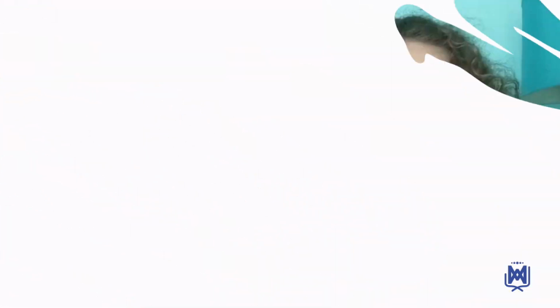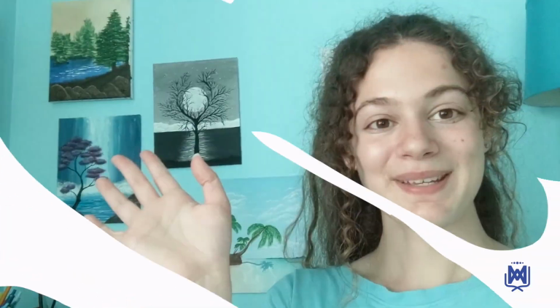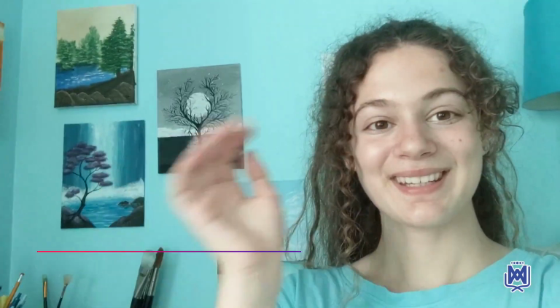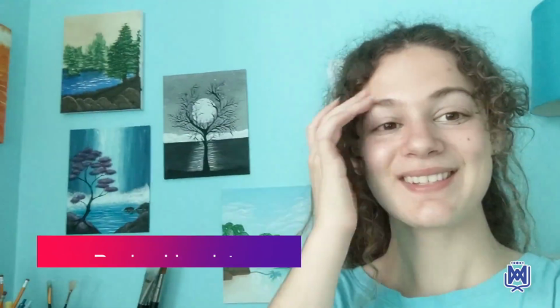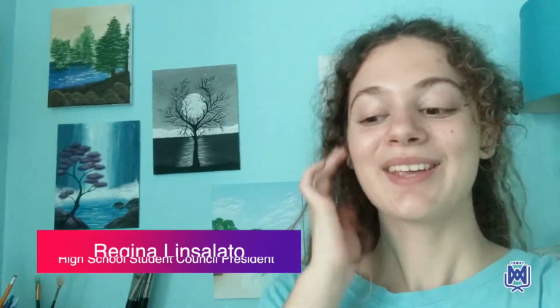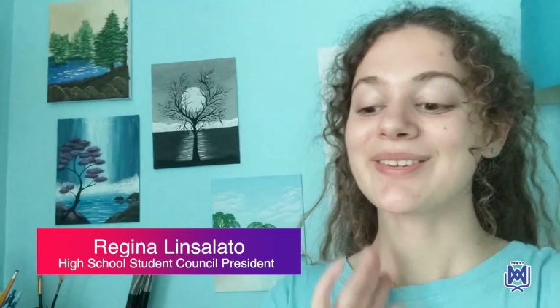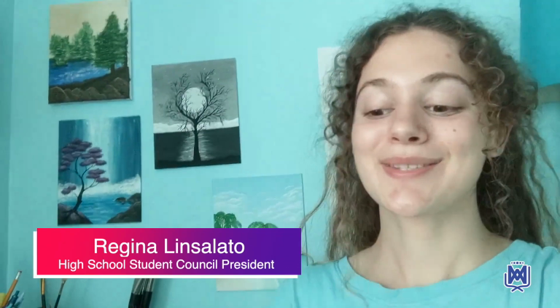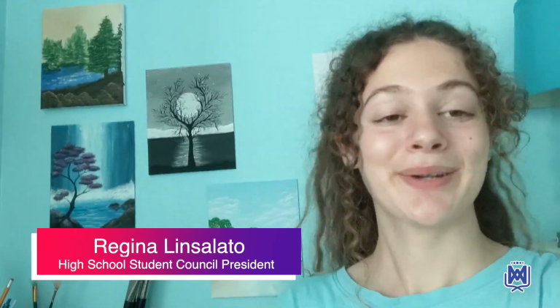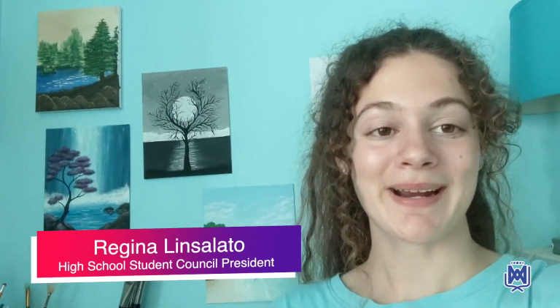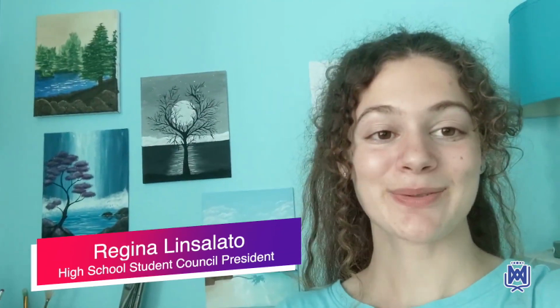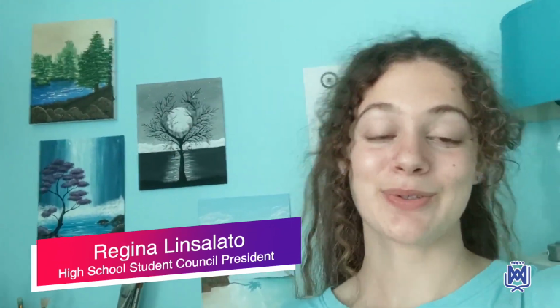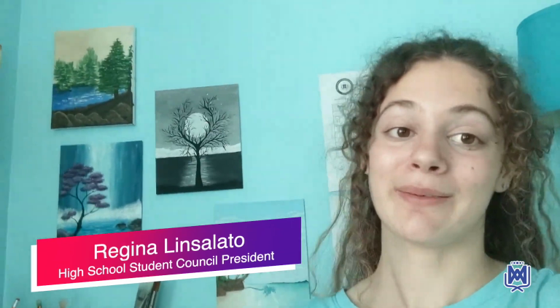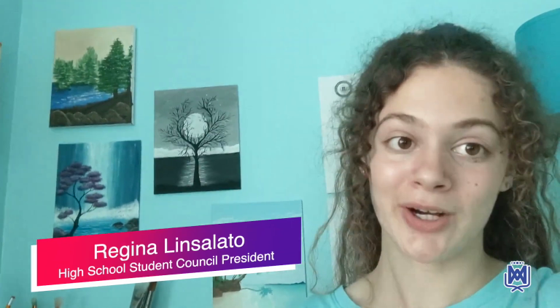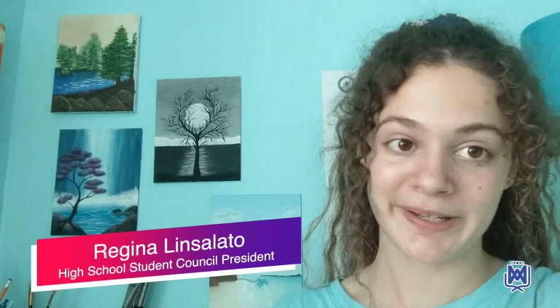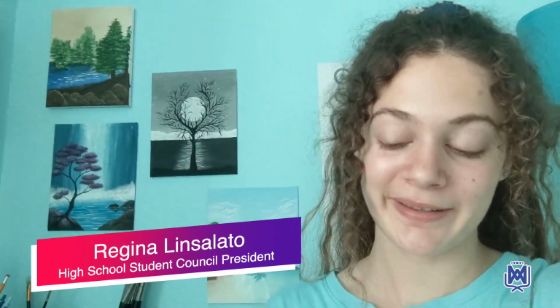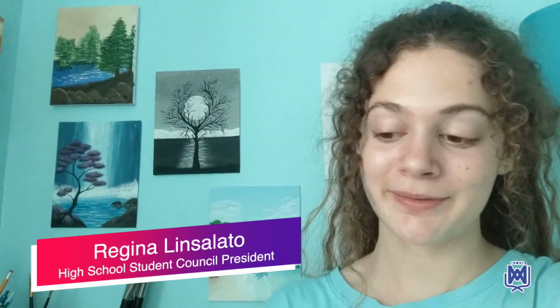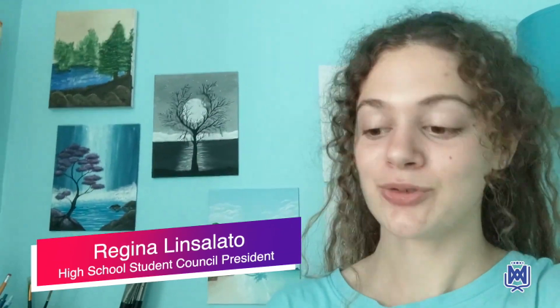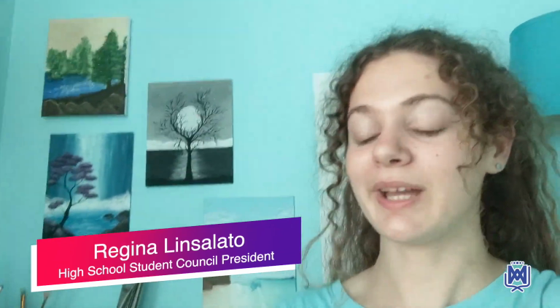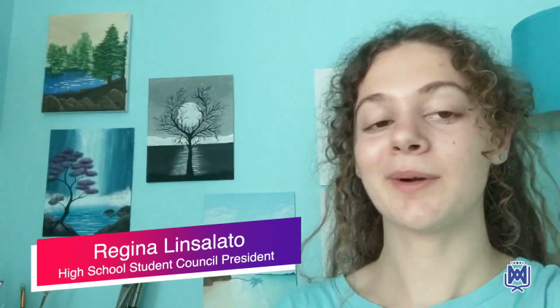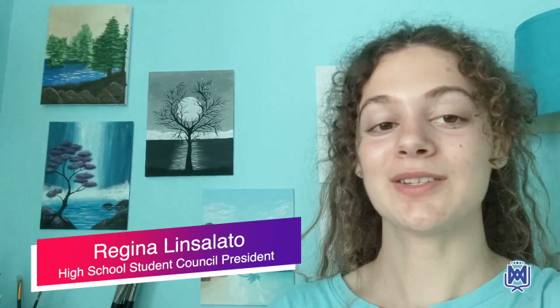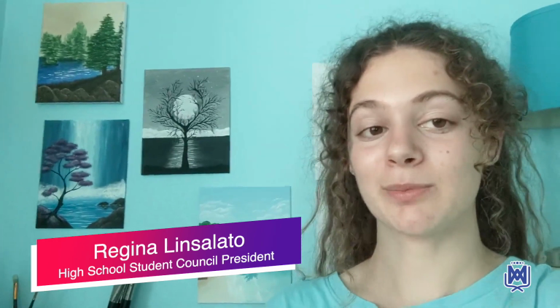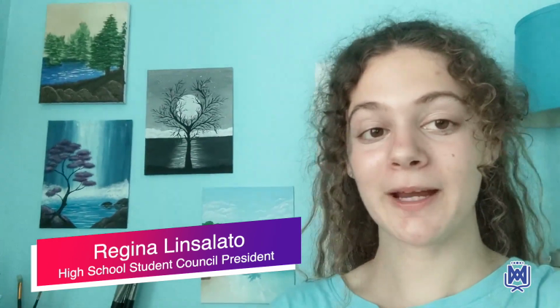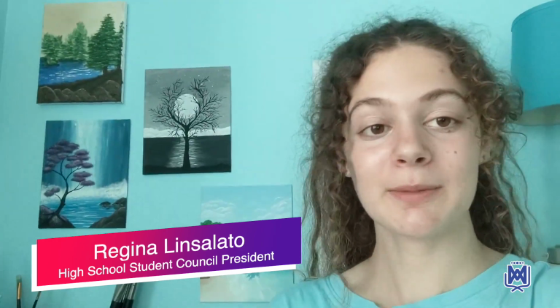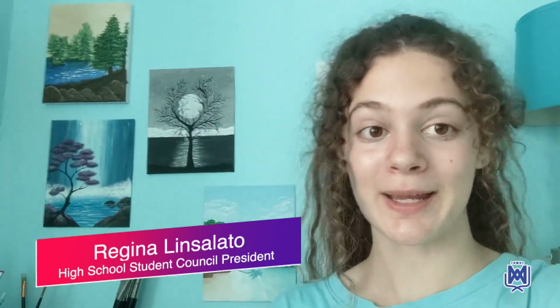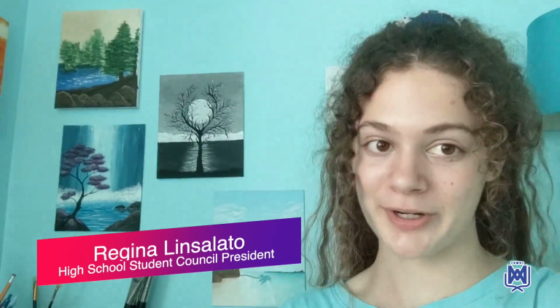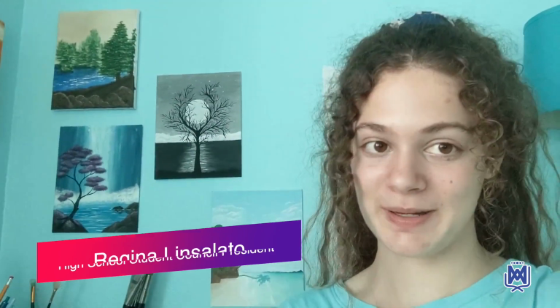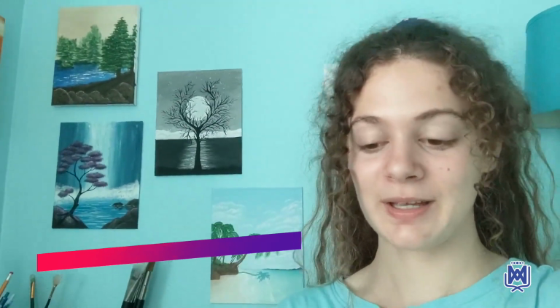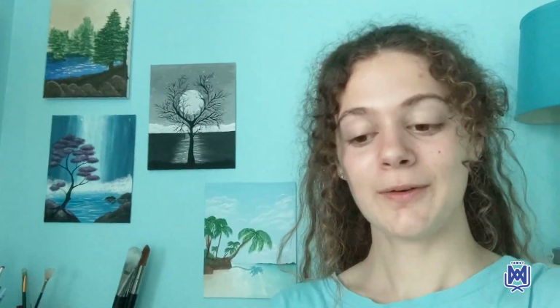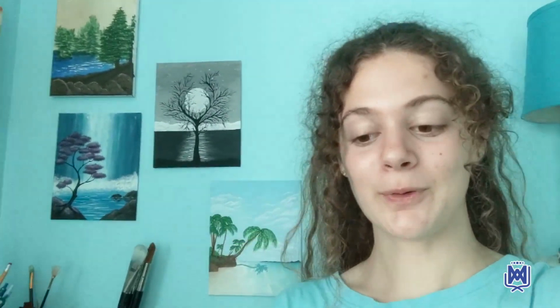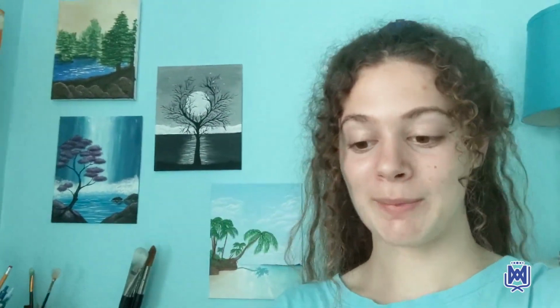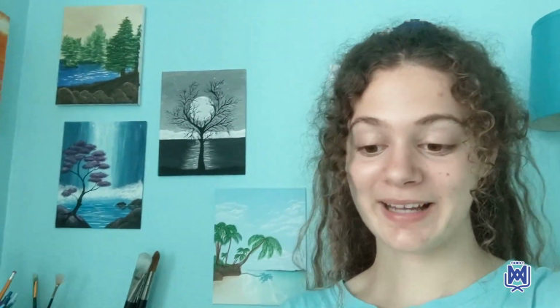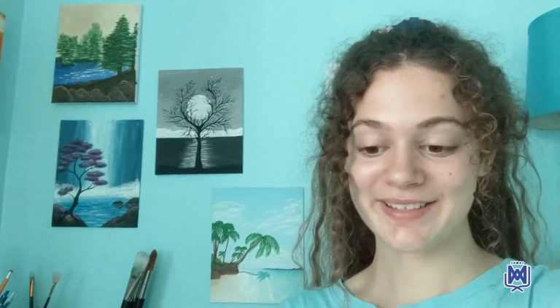Hi Mustangs! So since we are going back to school soon and we are beginning the year virtually, I wanted to start preparing my workspace for my classes.